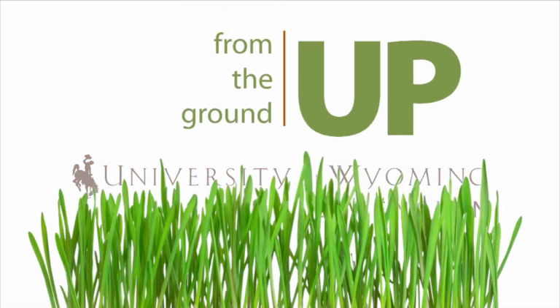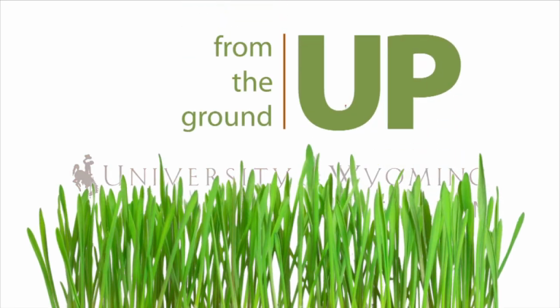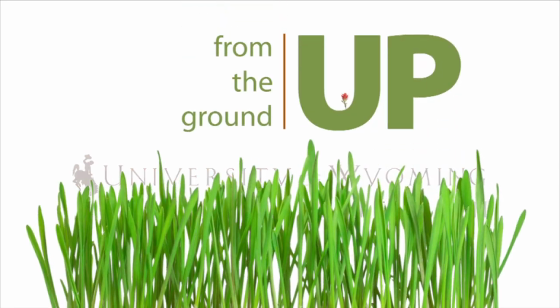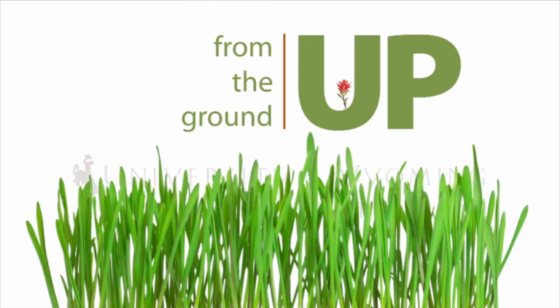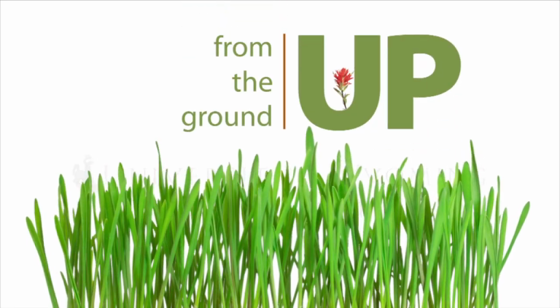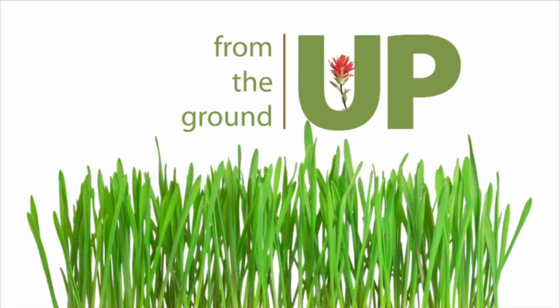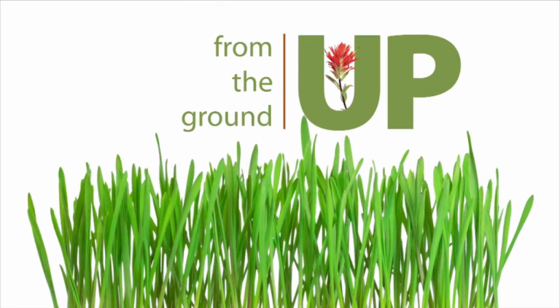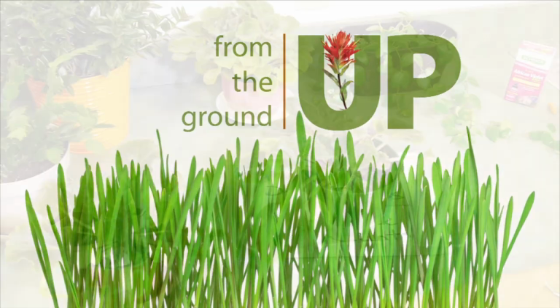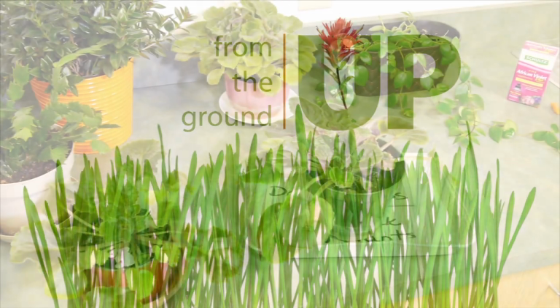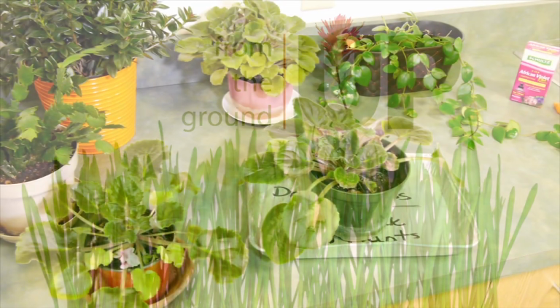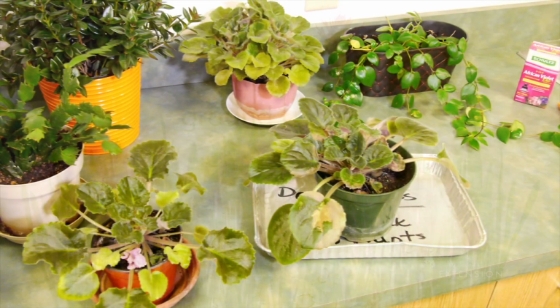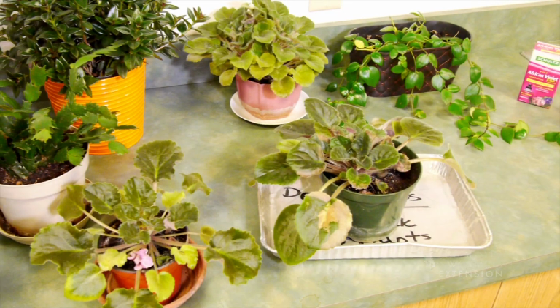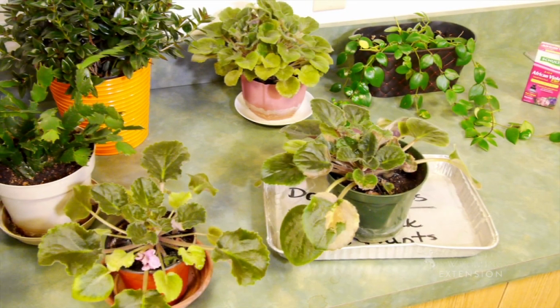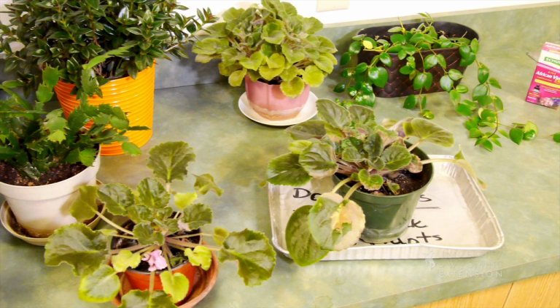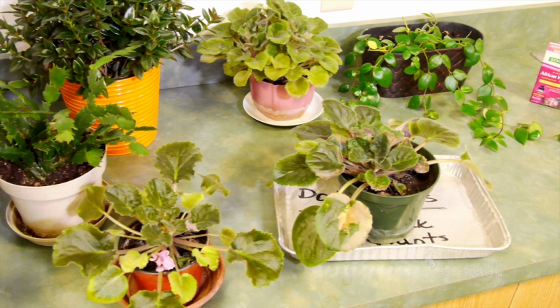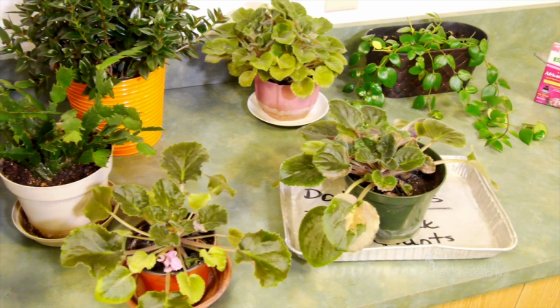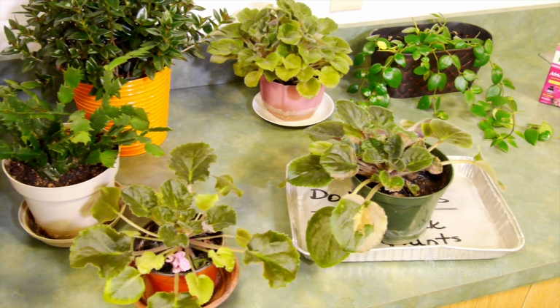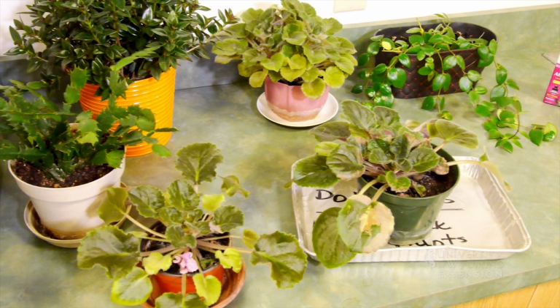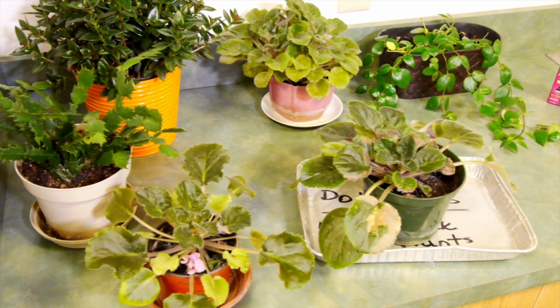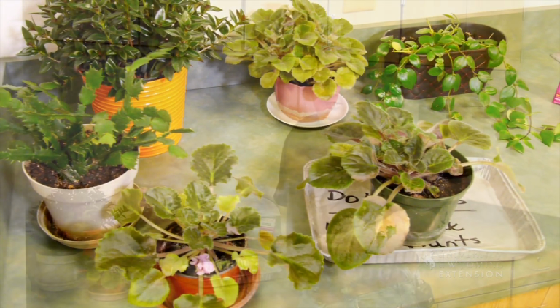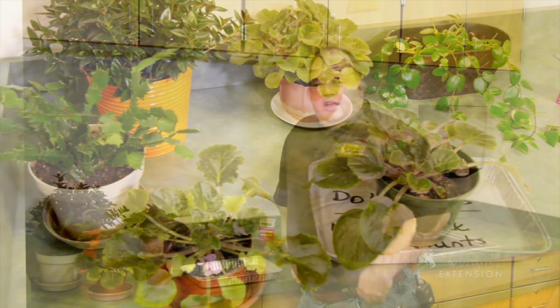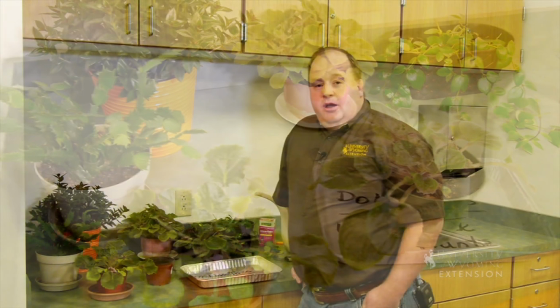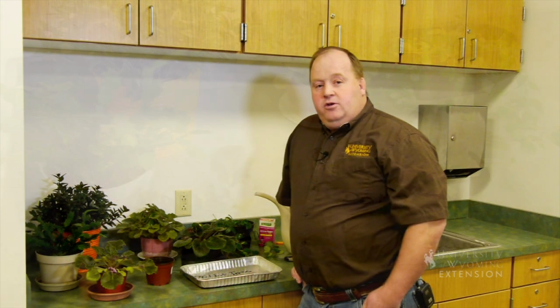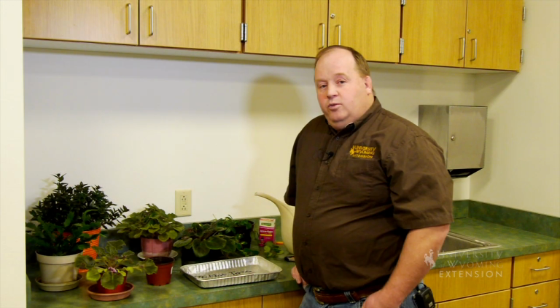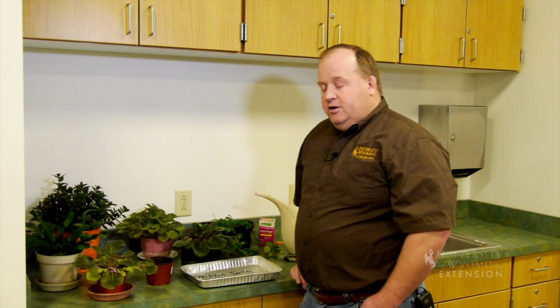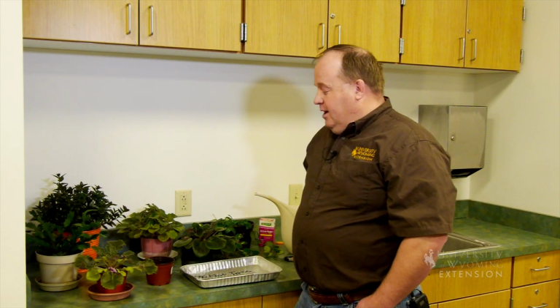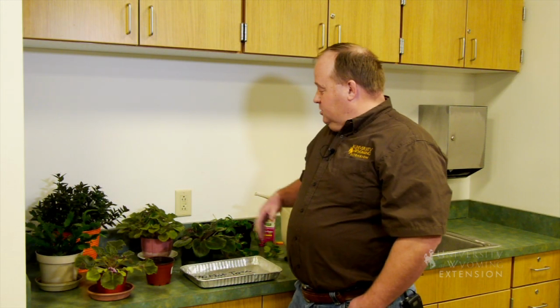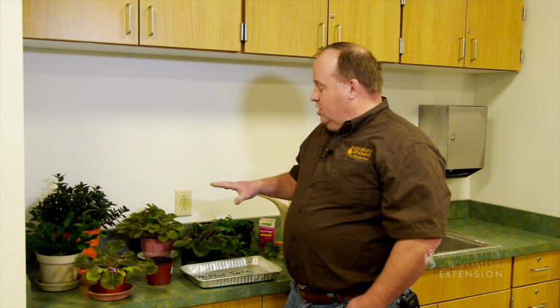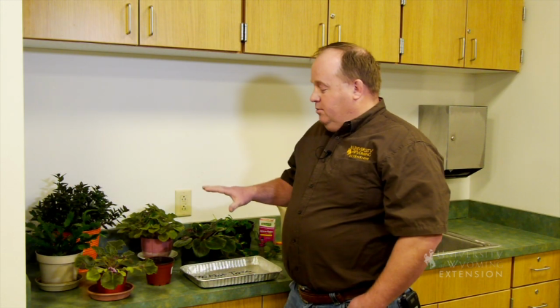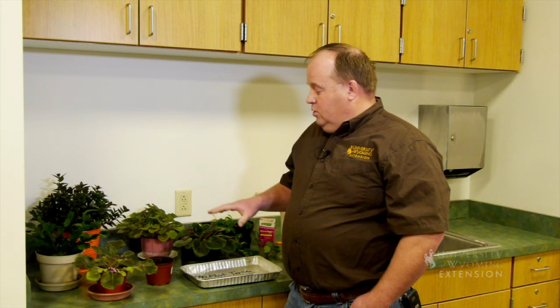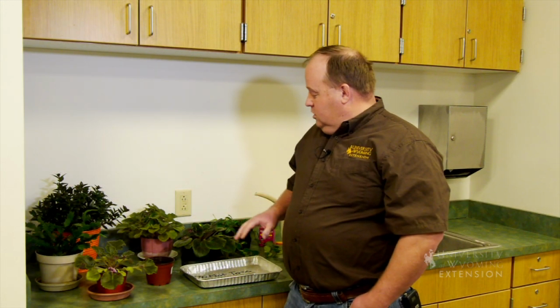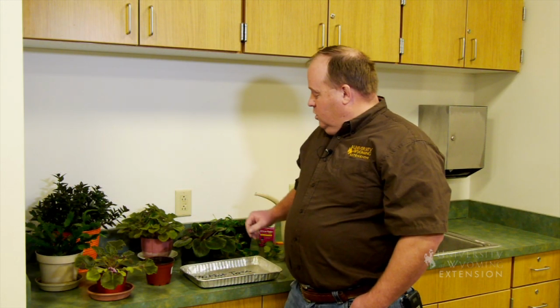Many gardeners love doing houseplants. We like to do houseplants because it gives us a nice hobby during the wintertime and some green and beauty indoors.